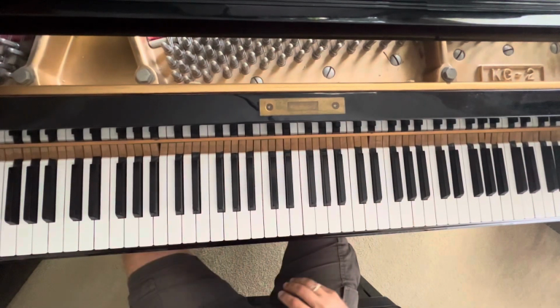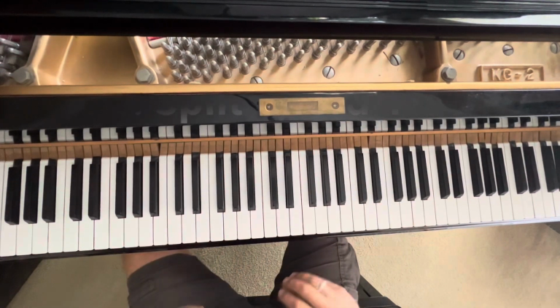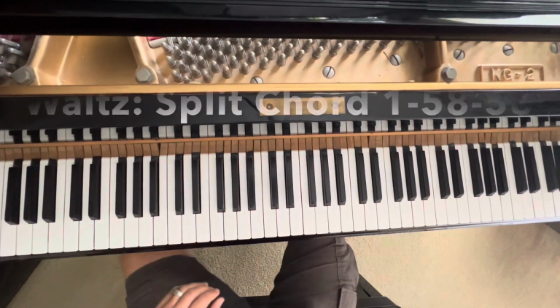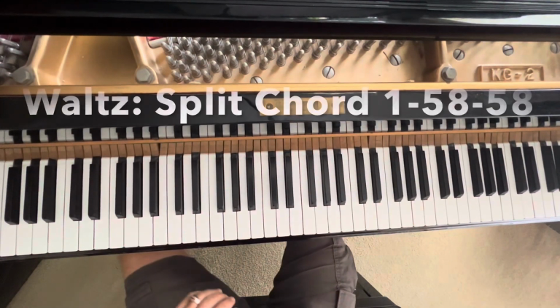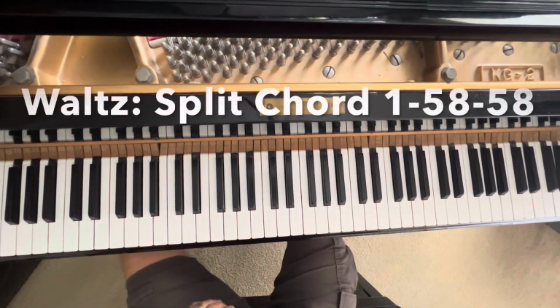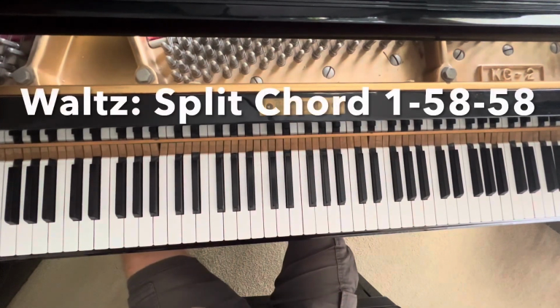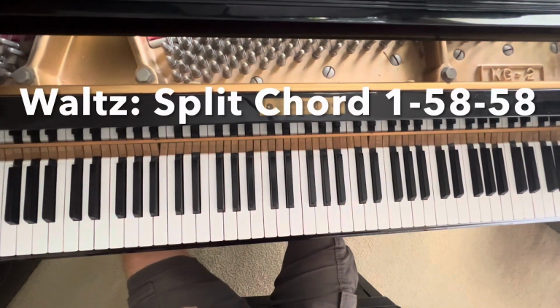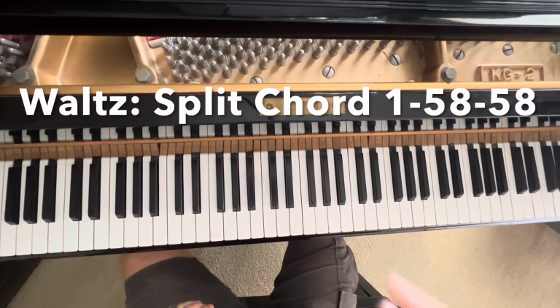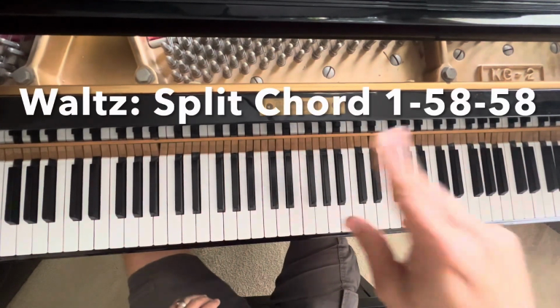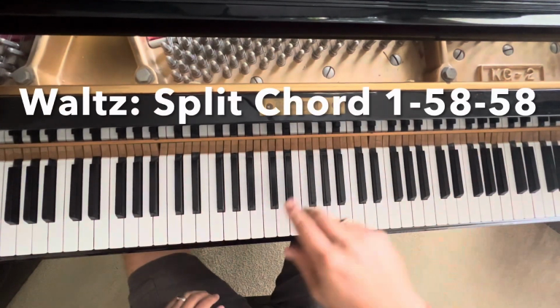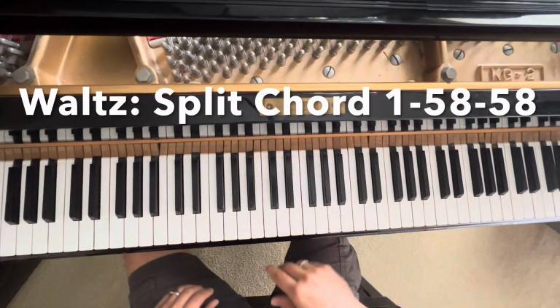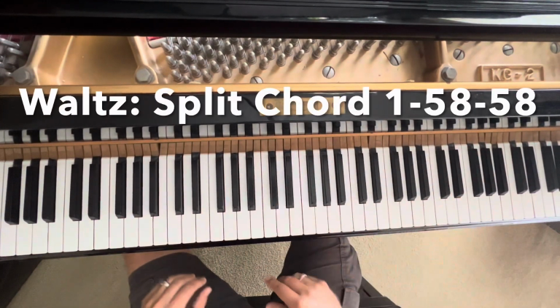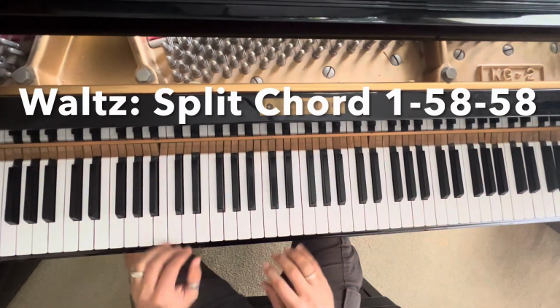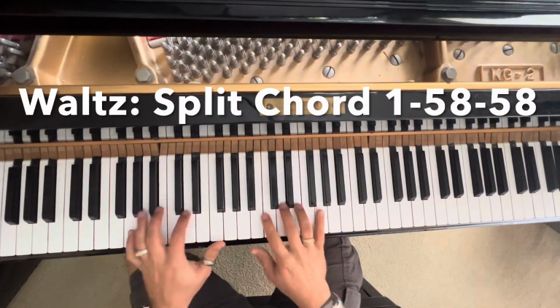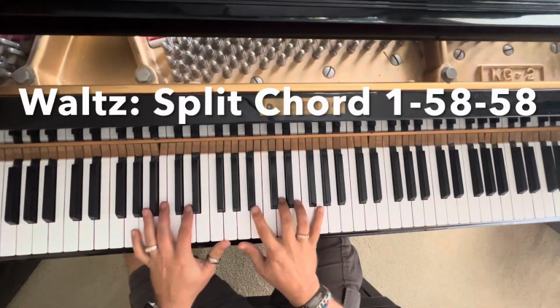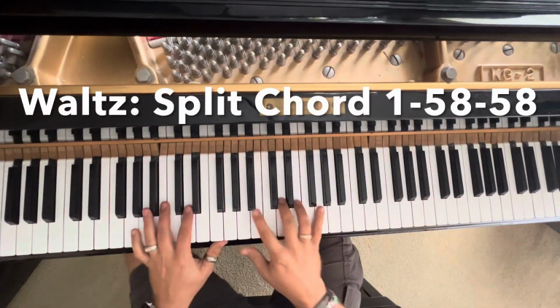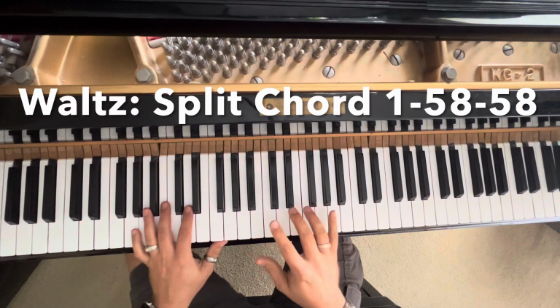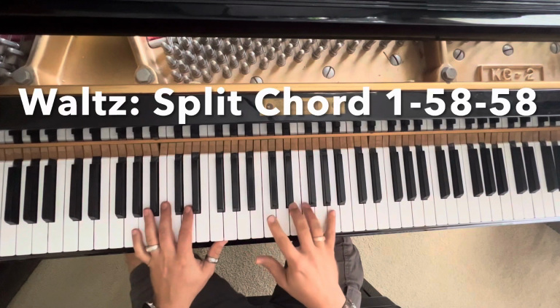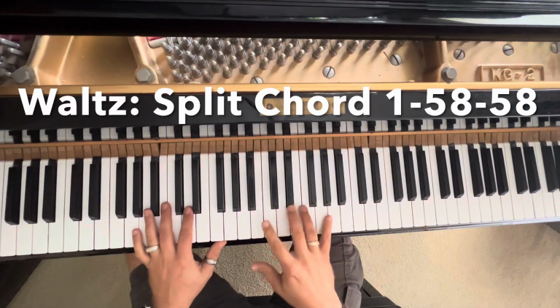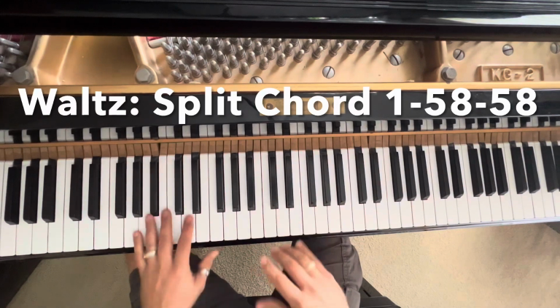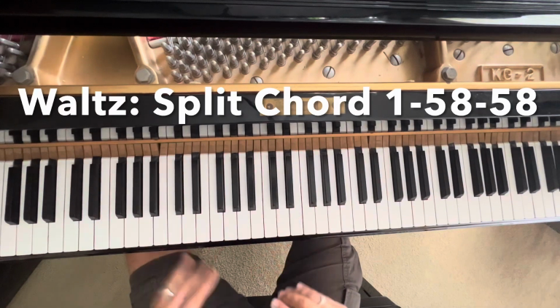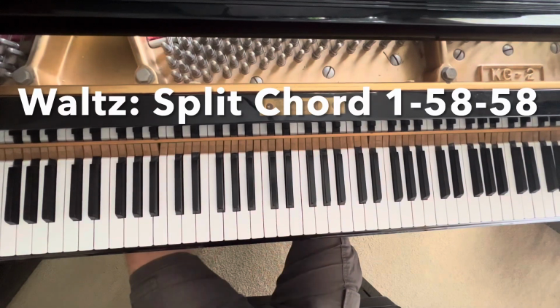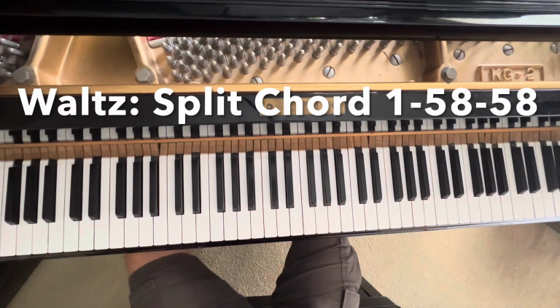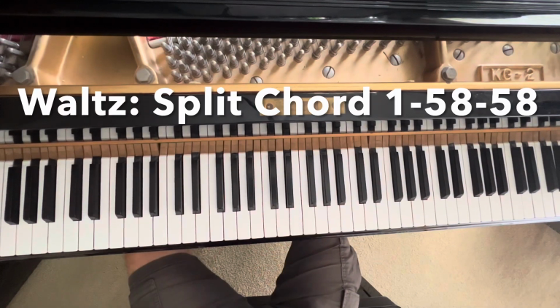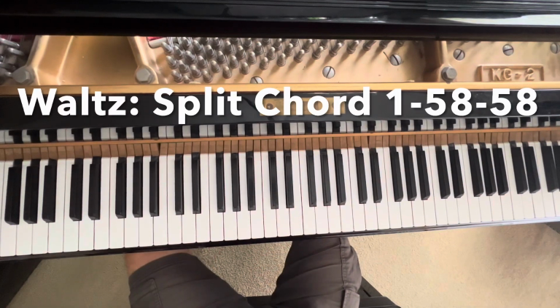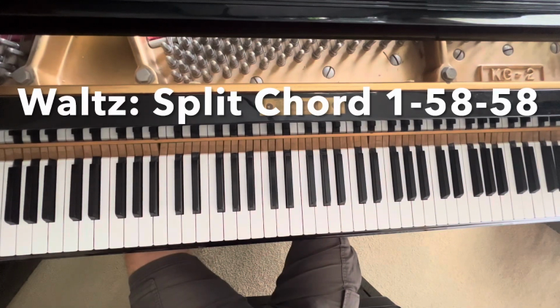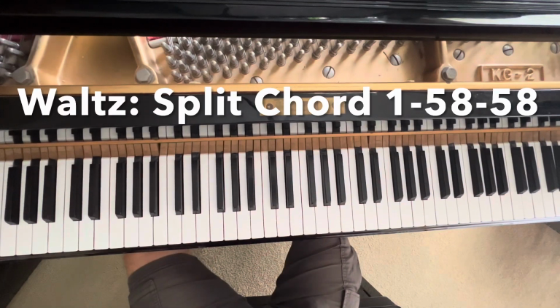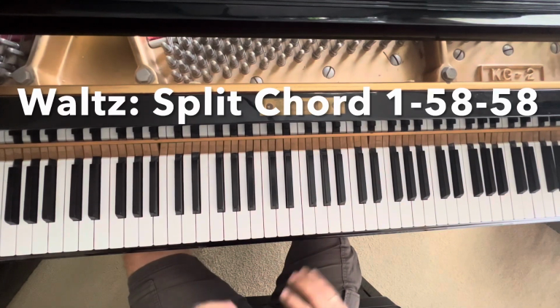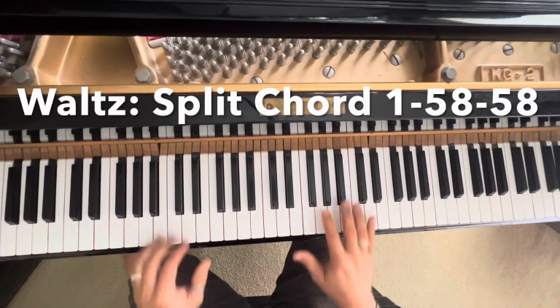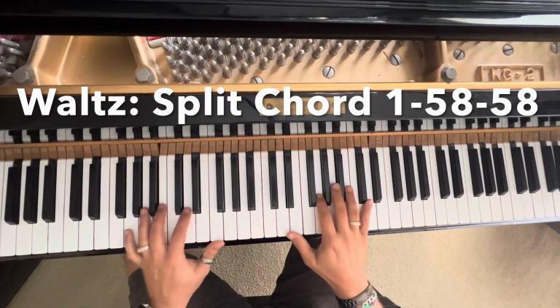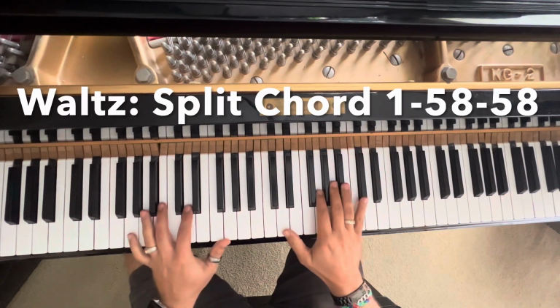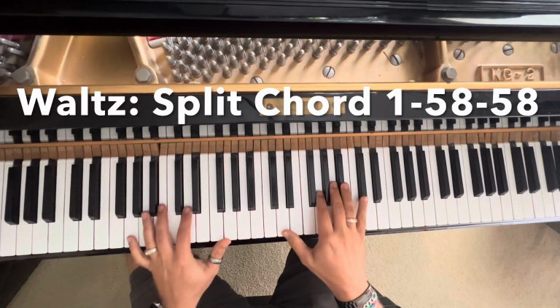You can then even make it a waltz by just turning each measure into a three.